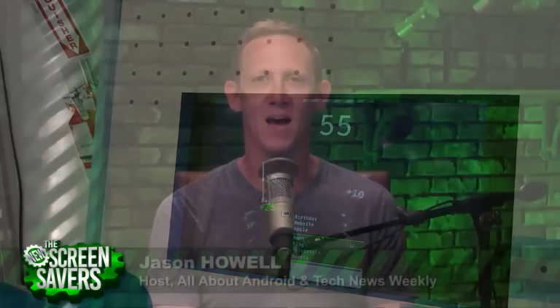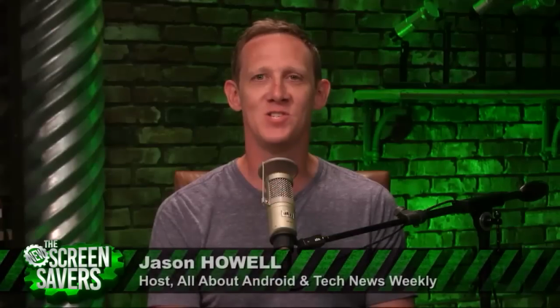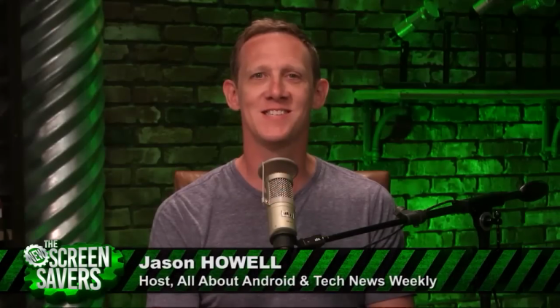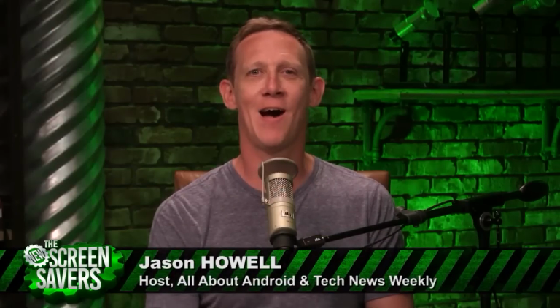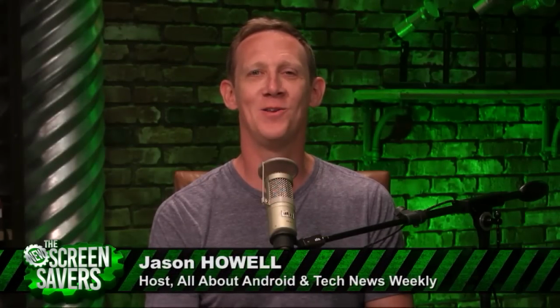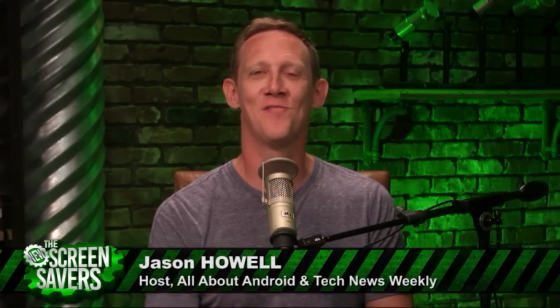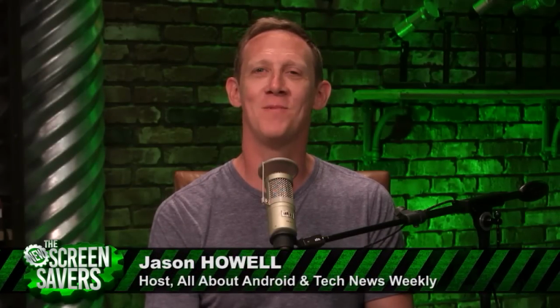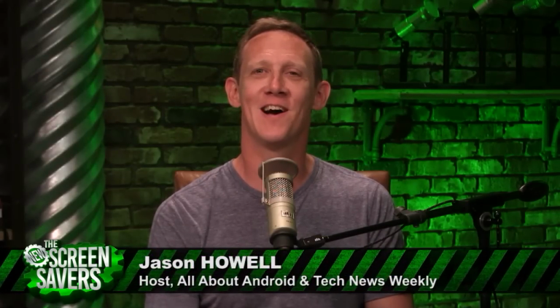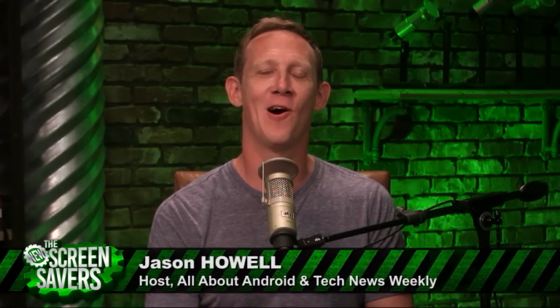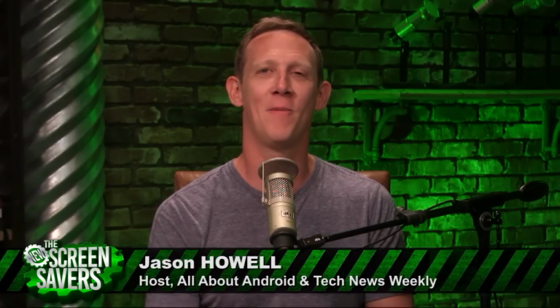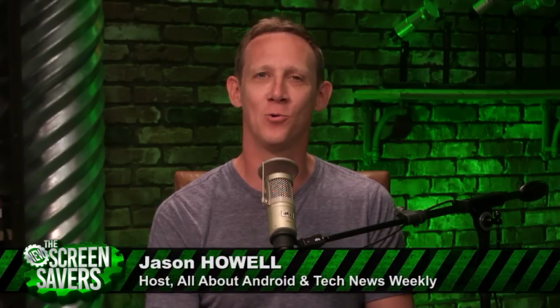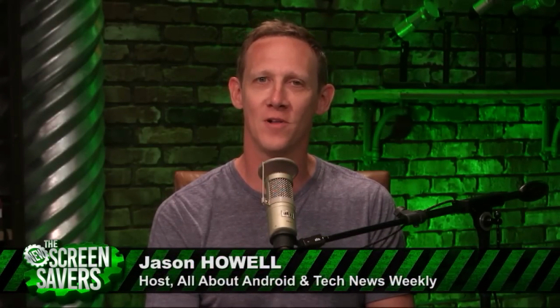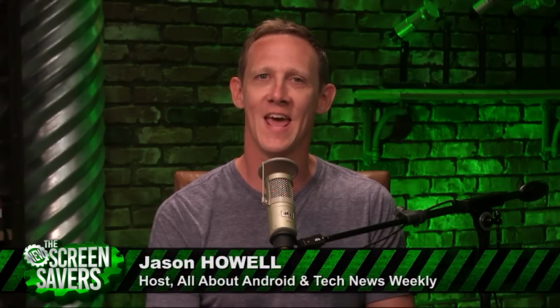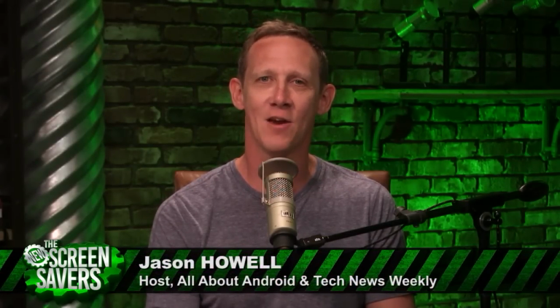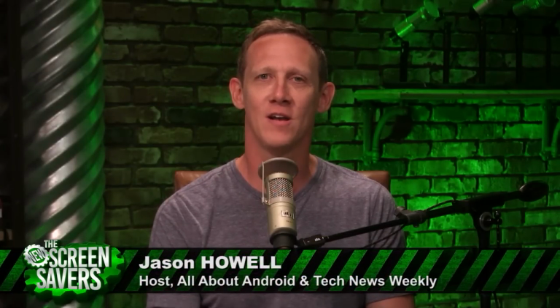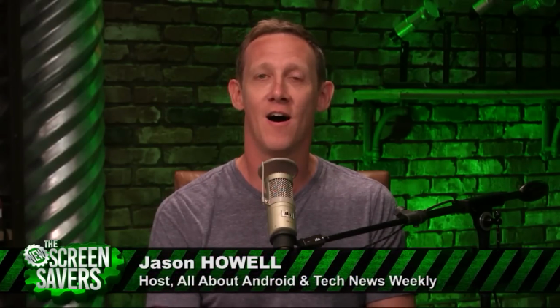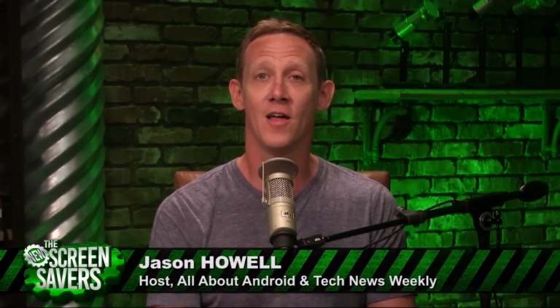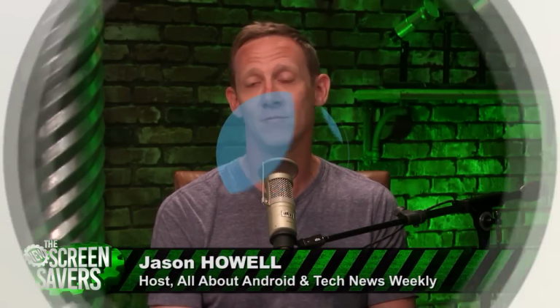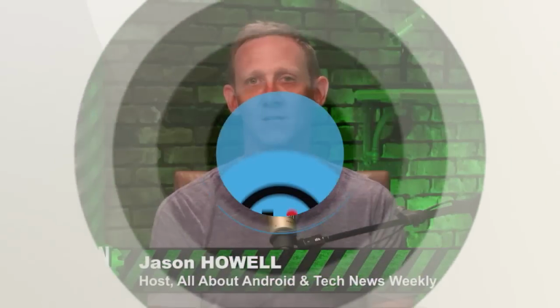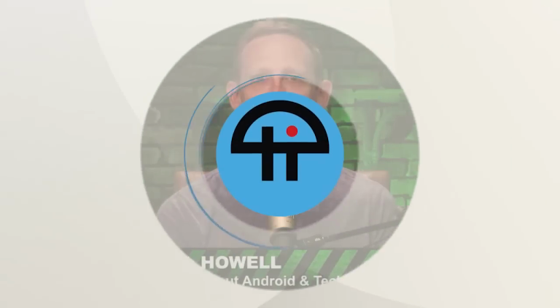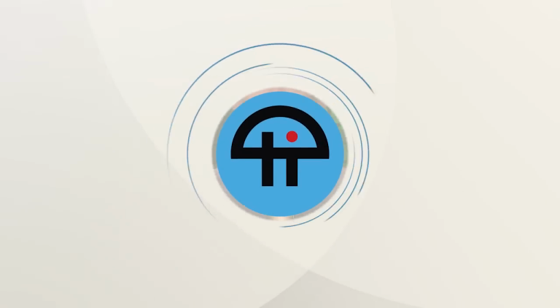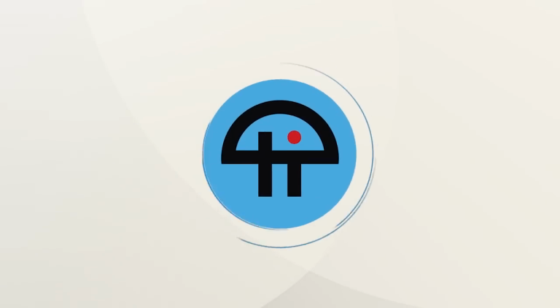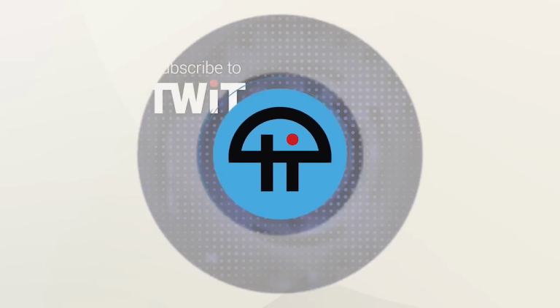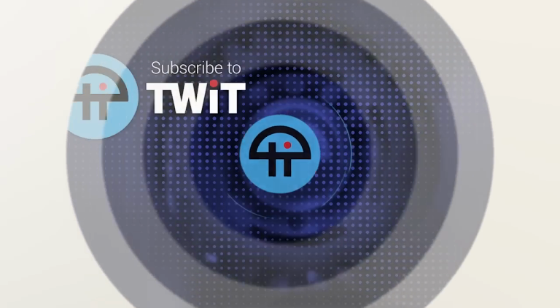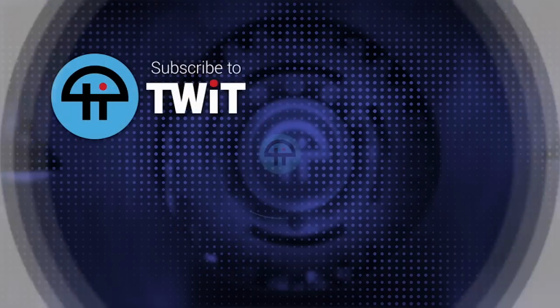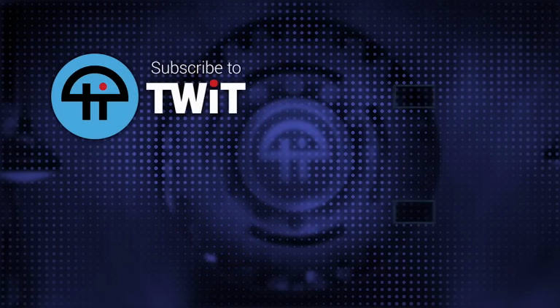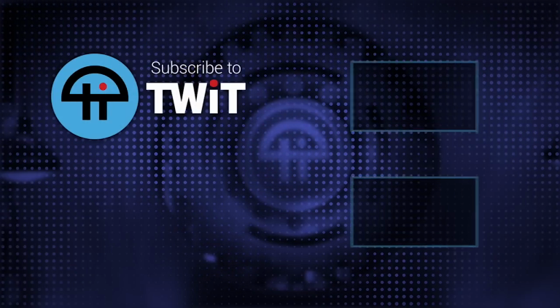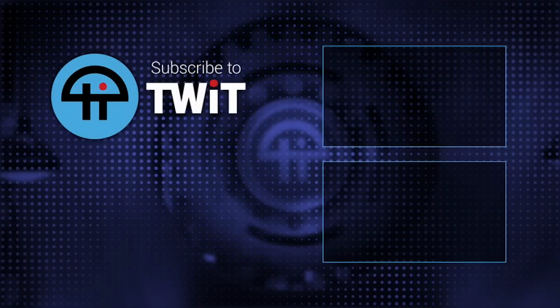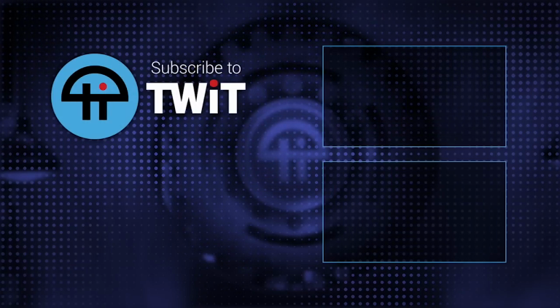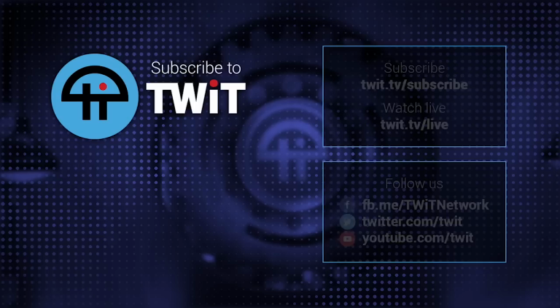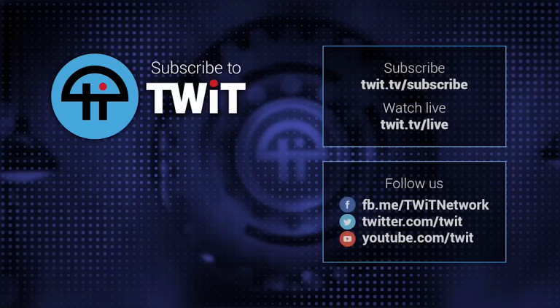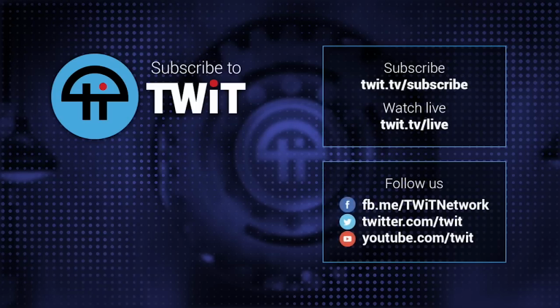My name is Jason Howell, and you can find me talking all about Android and Tech News Weekly here on twit.tv.